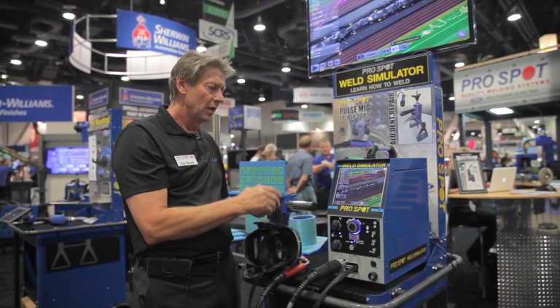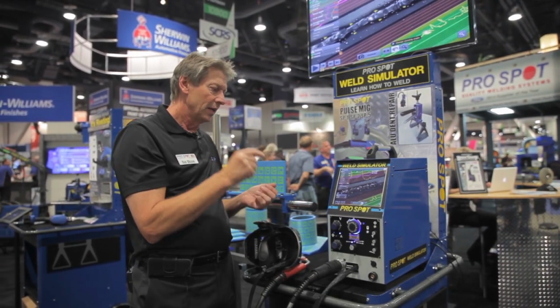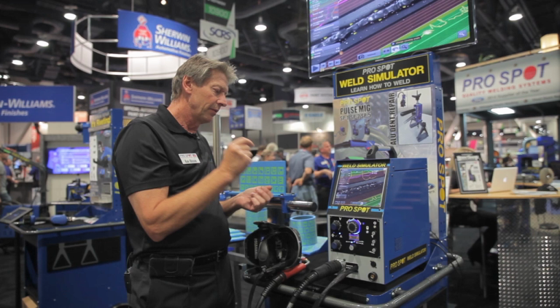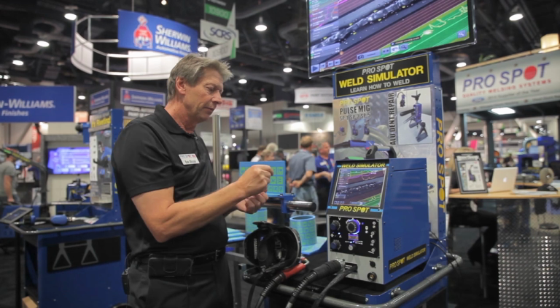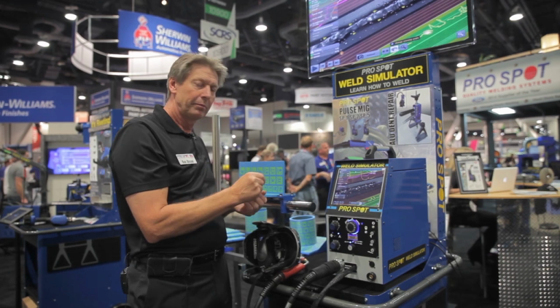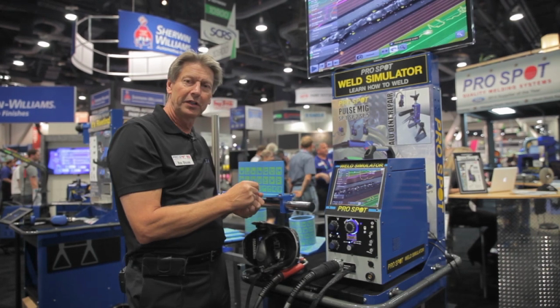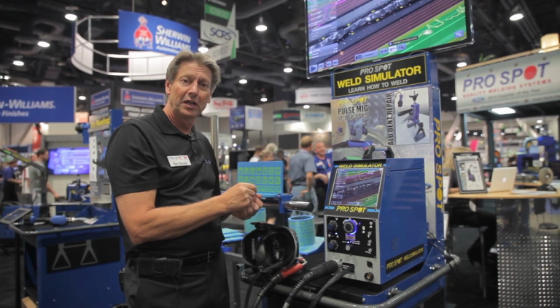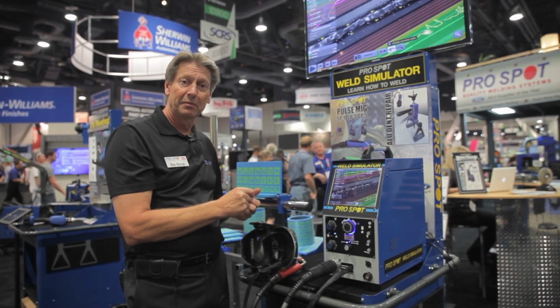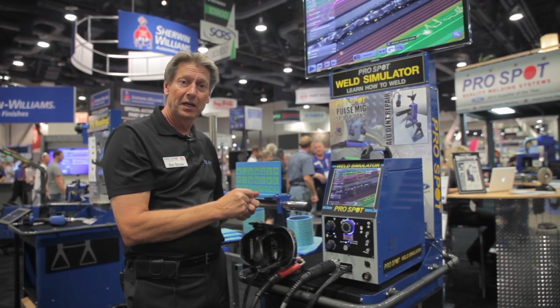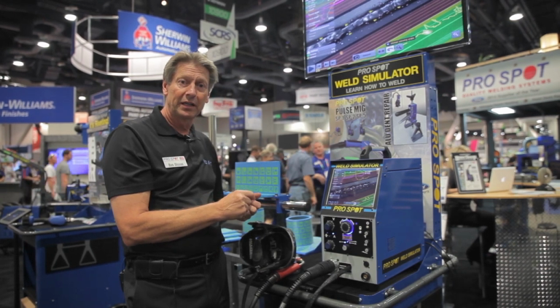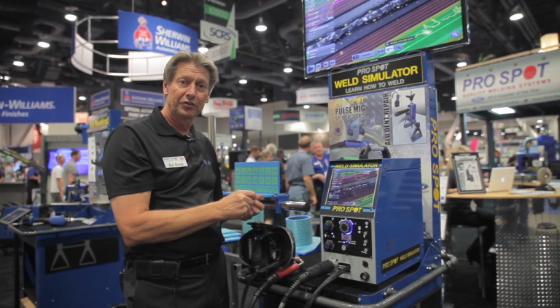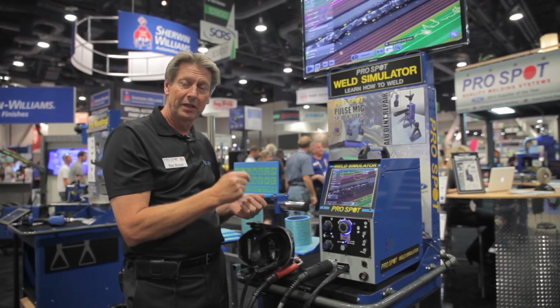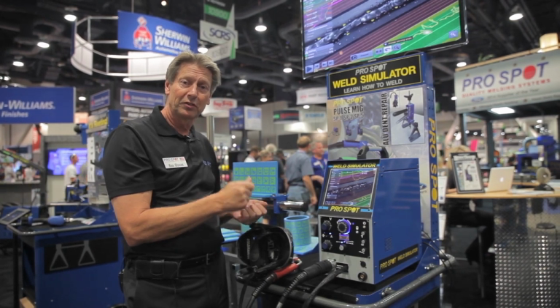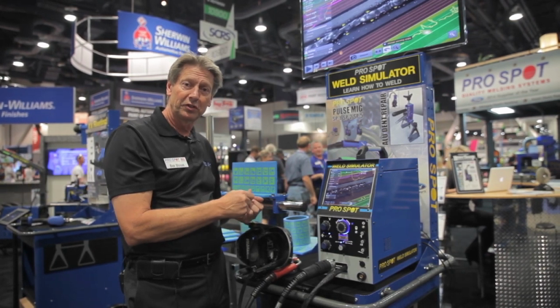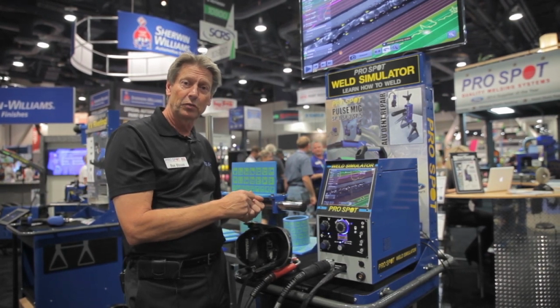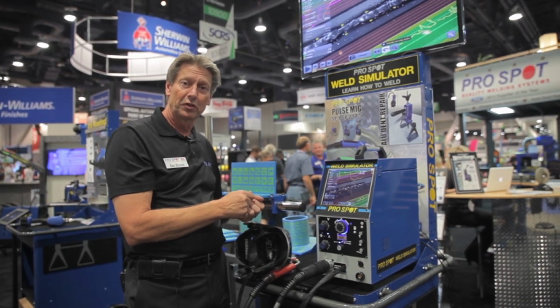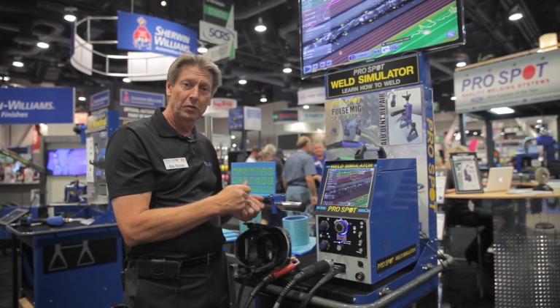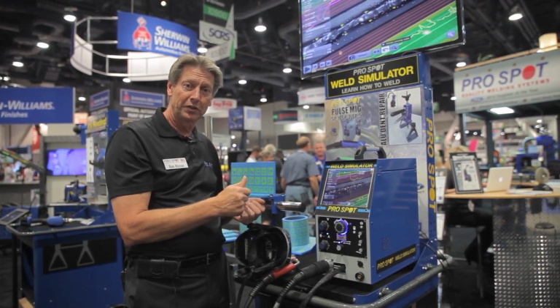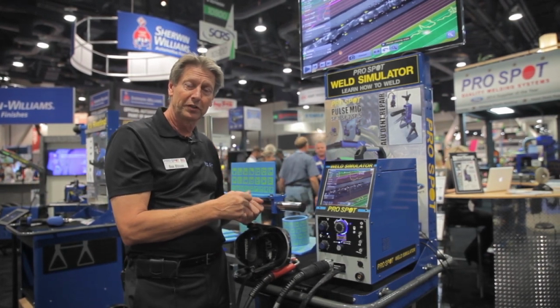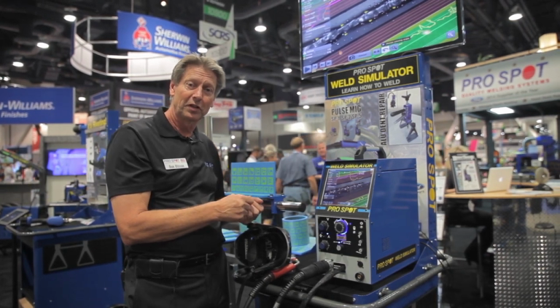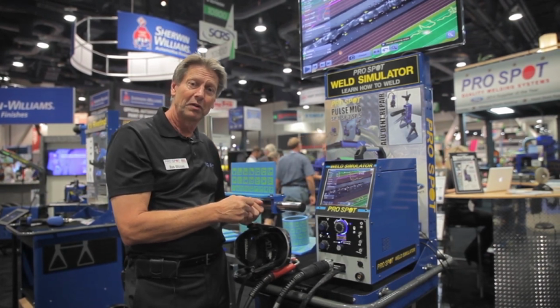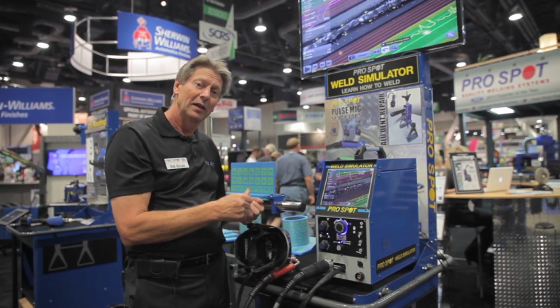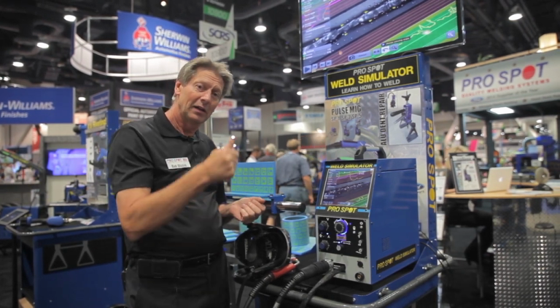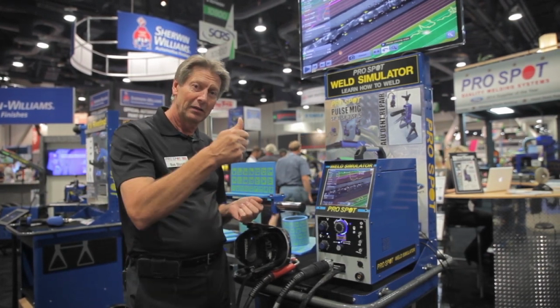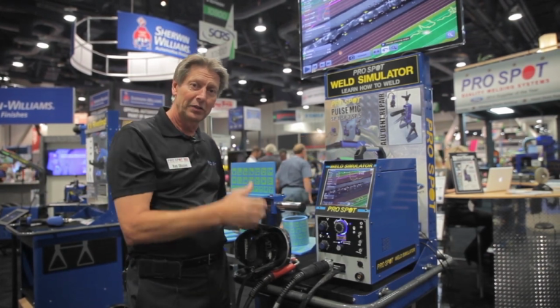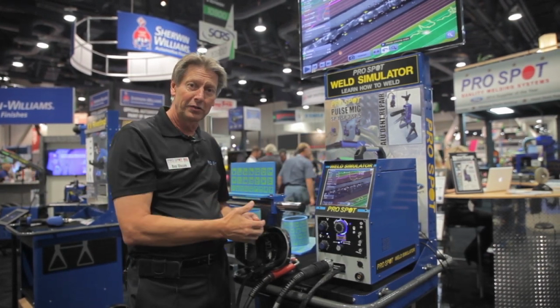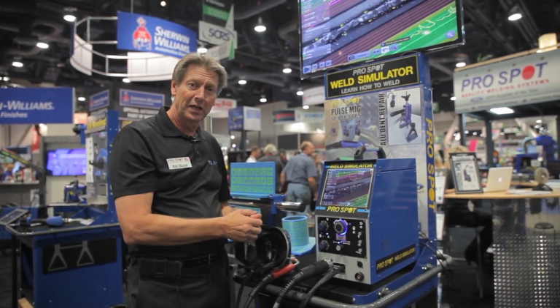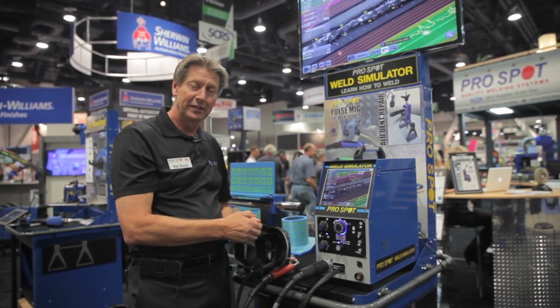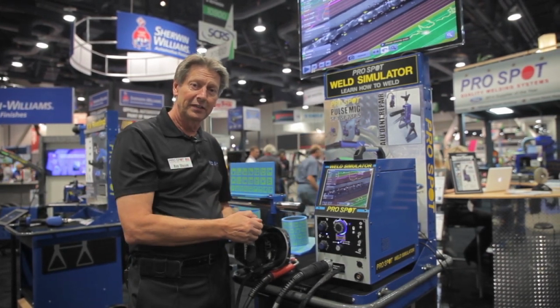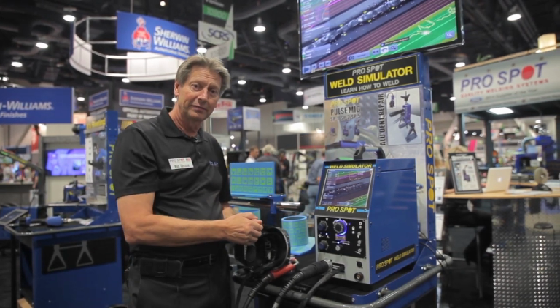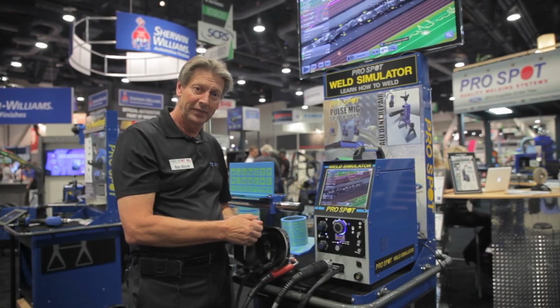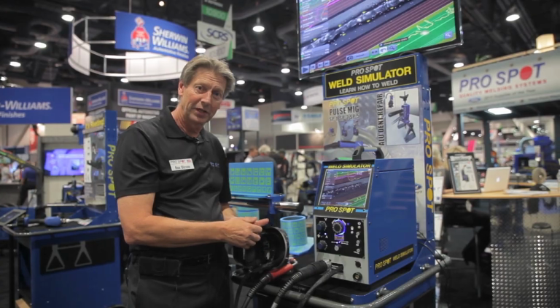Anyway, pretty excited about it here at SEMA. I just wanted to show it to you. We'll talk to you guys later. Thank you.